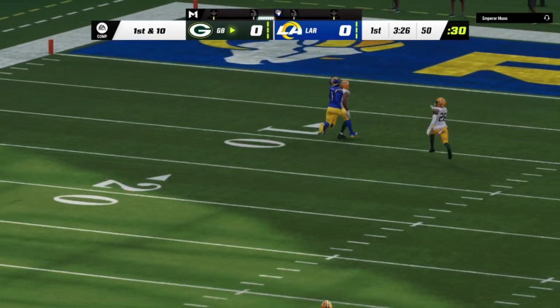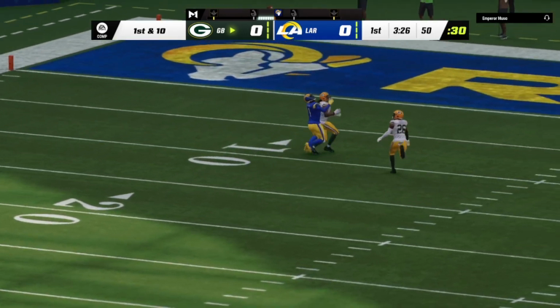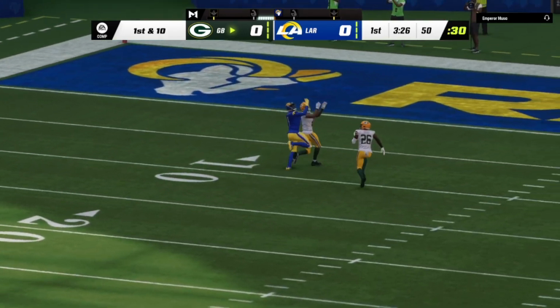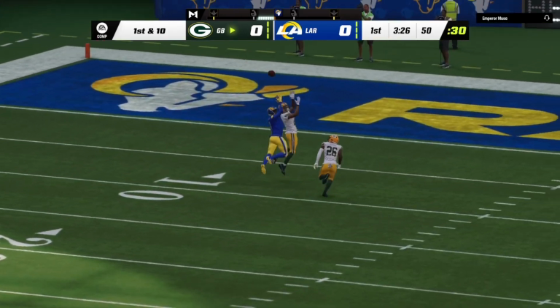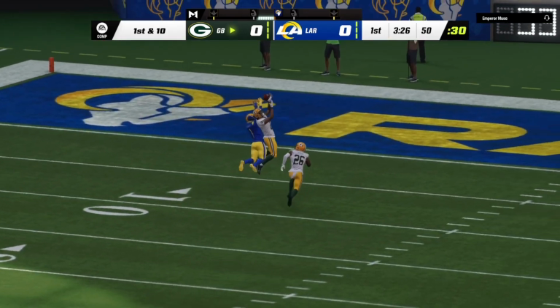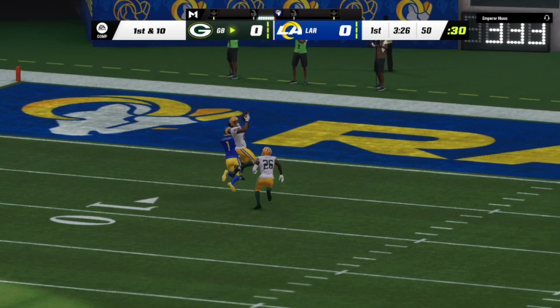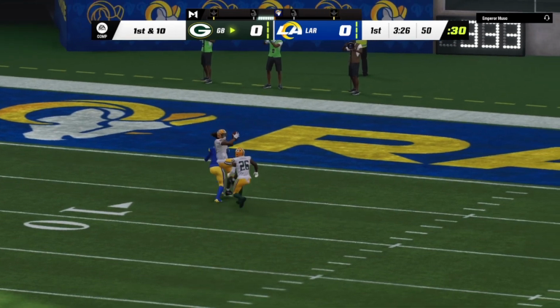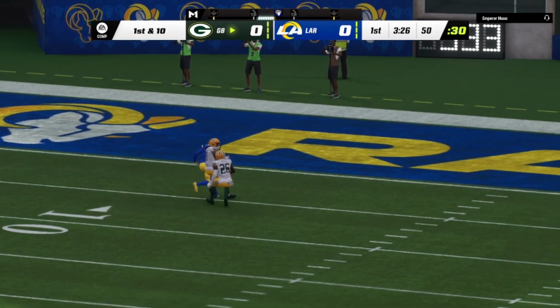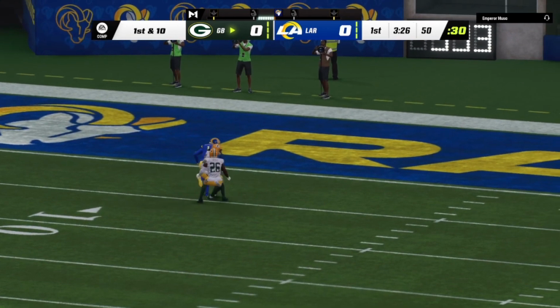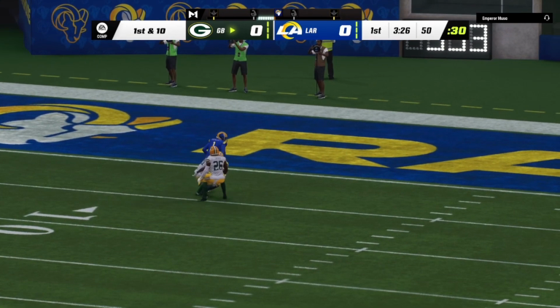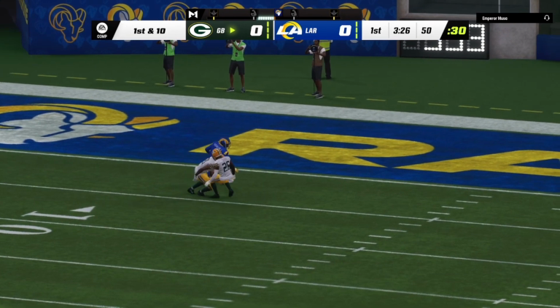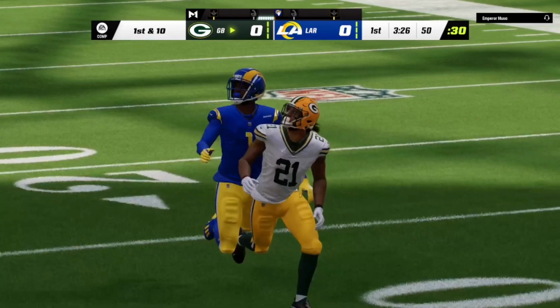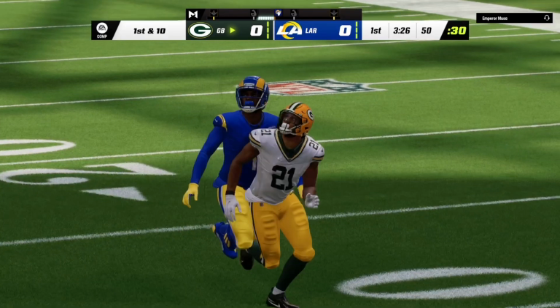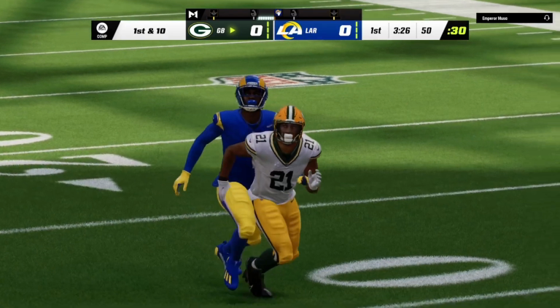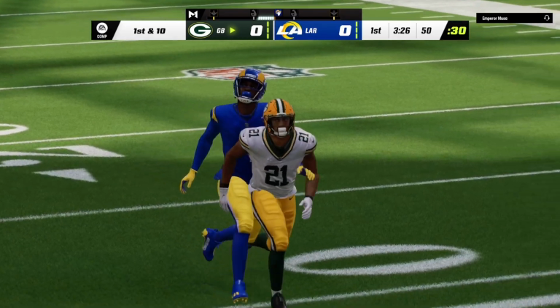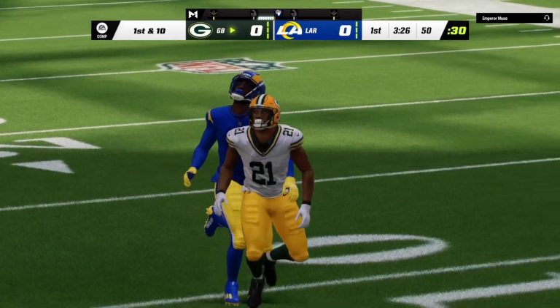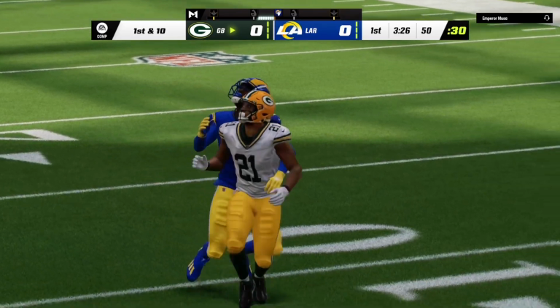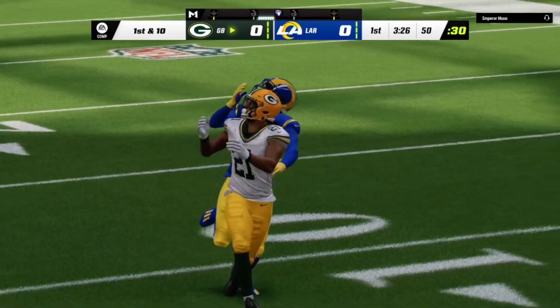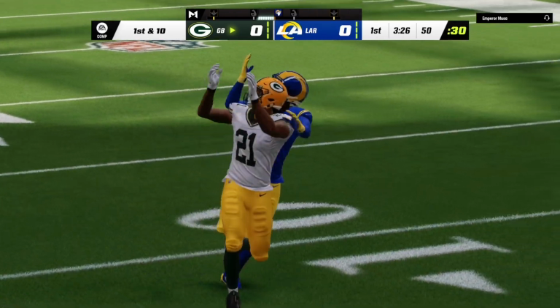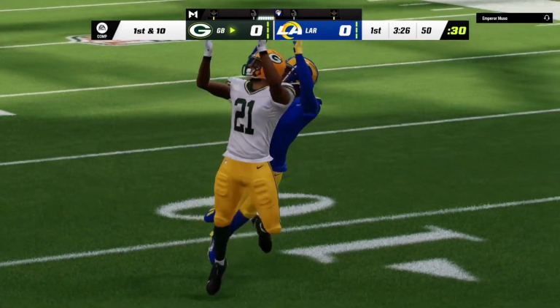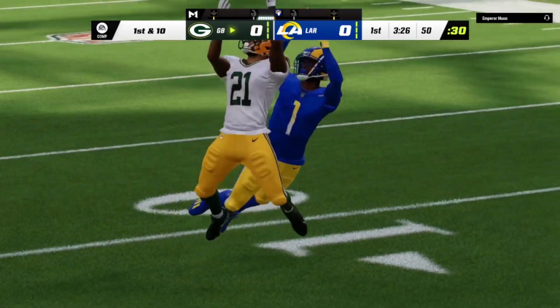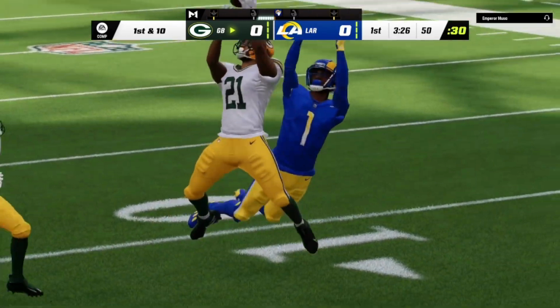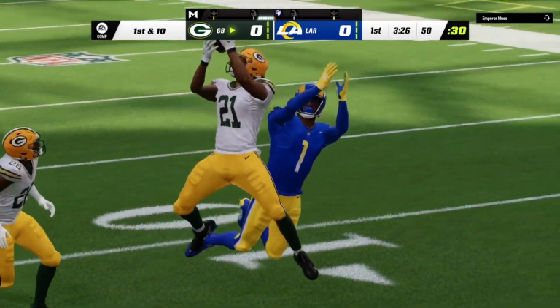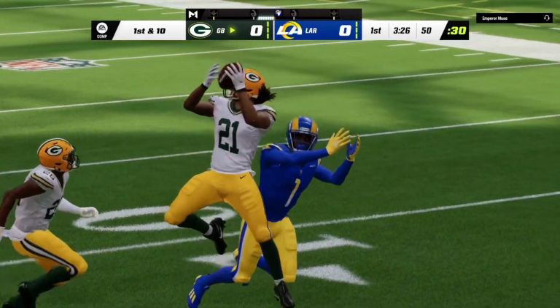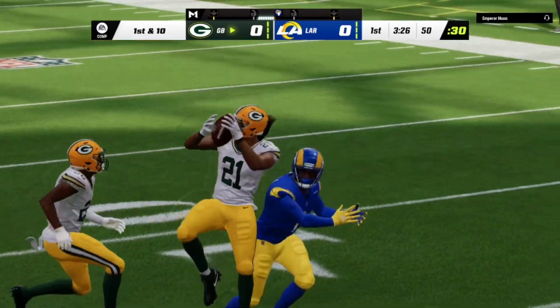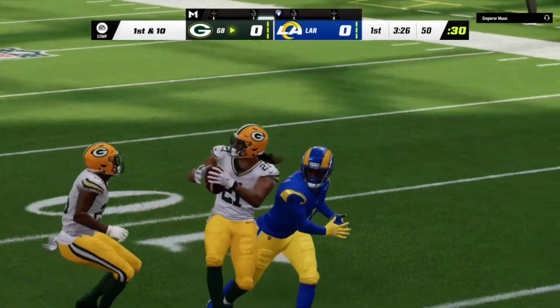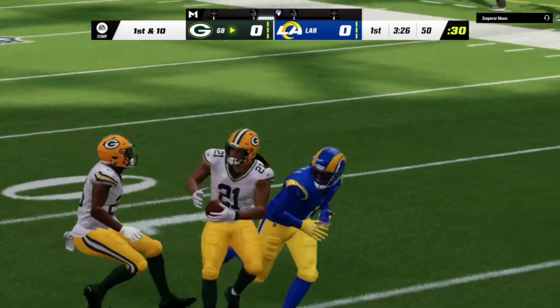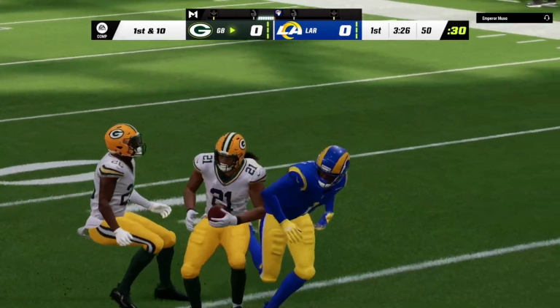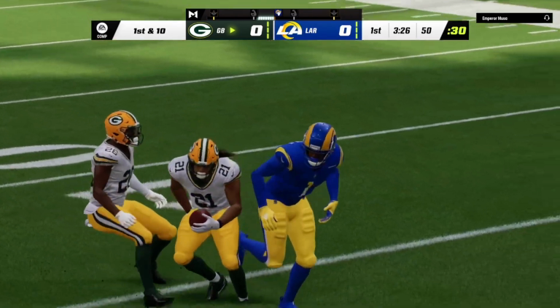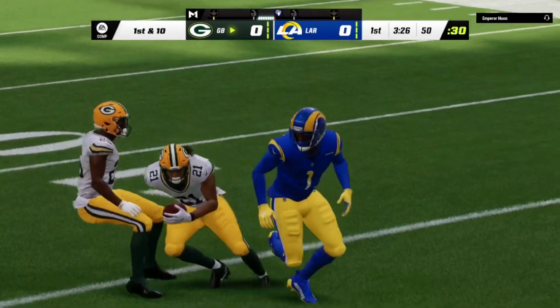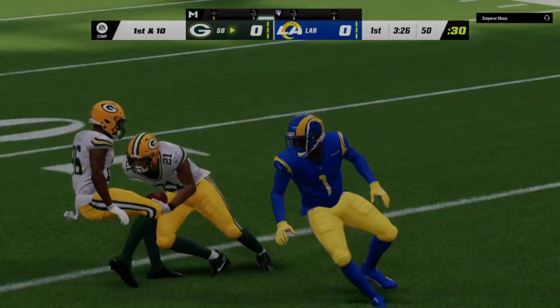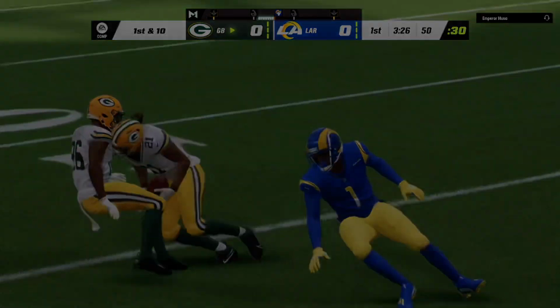Not afraid to take their shots right away. What was that, like a 9-9-9 route? Nine meaning go?